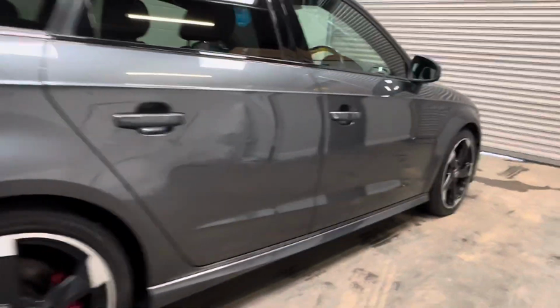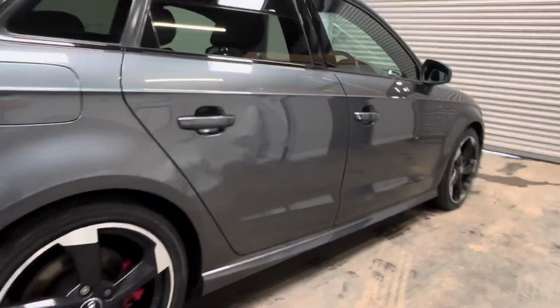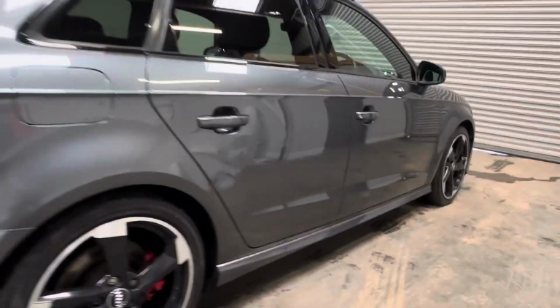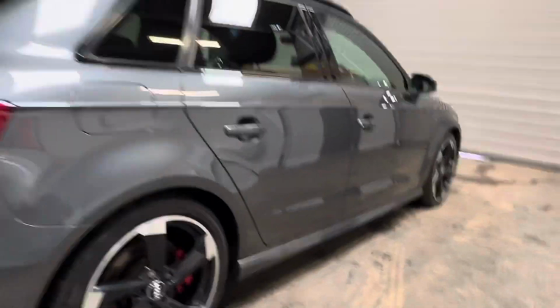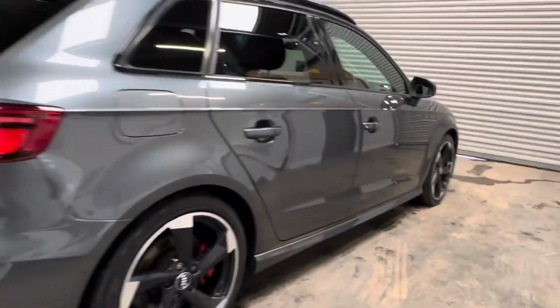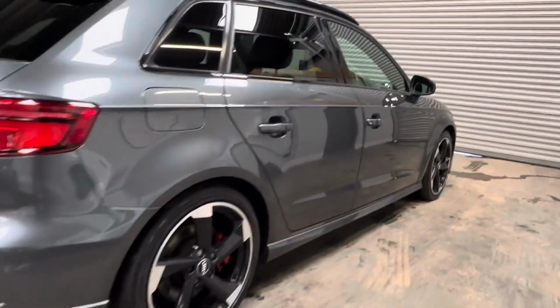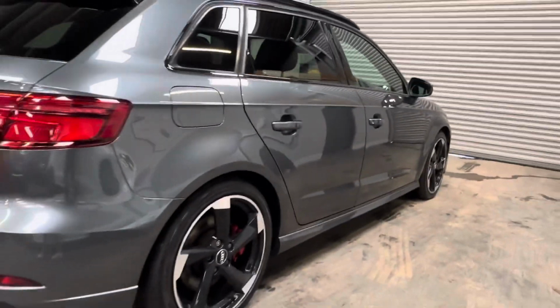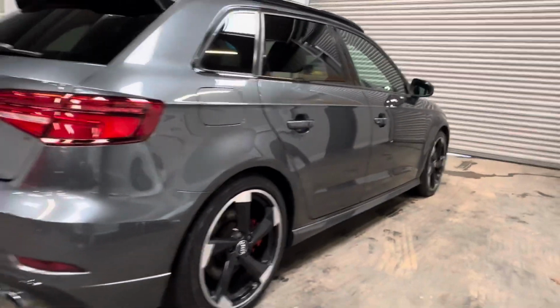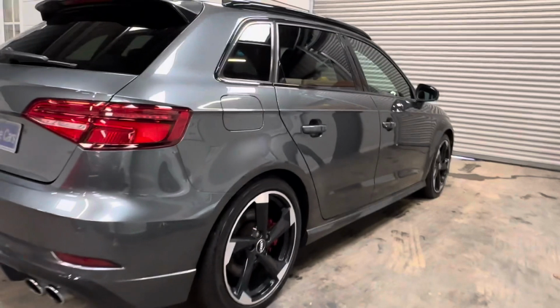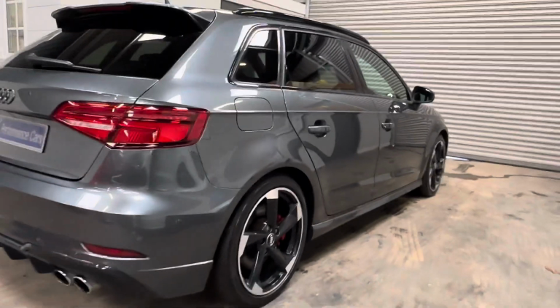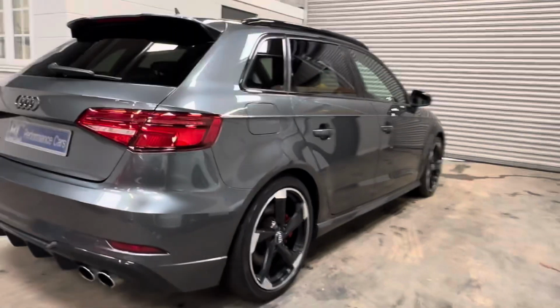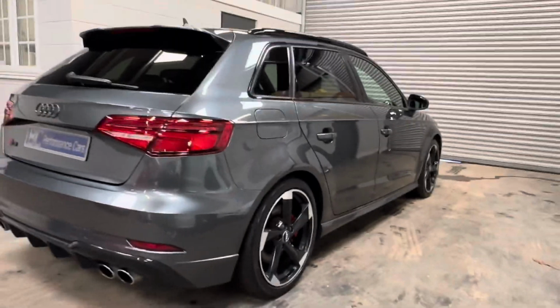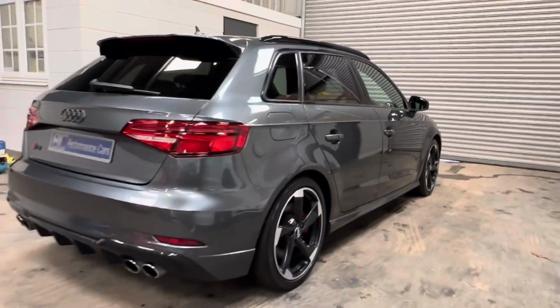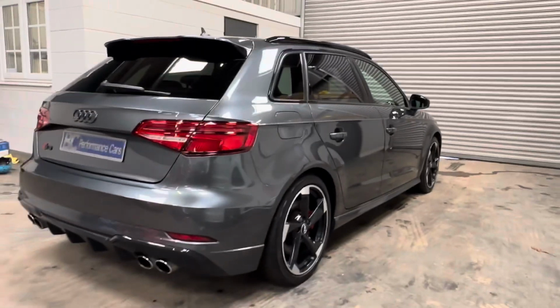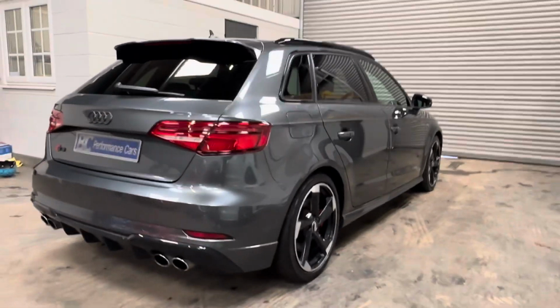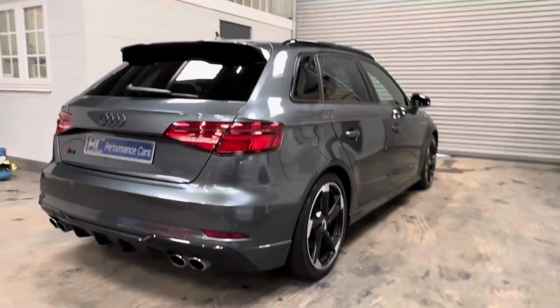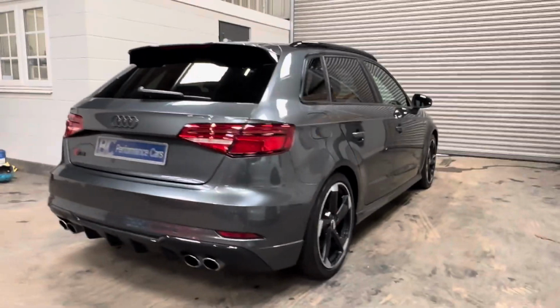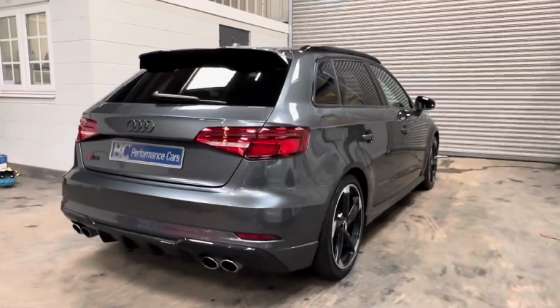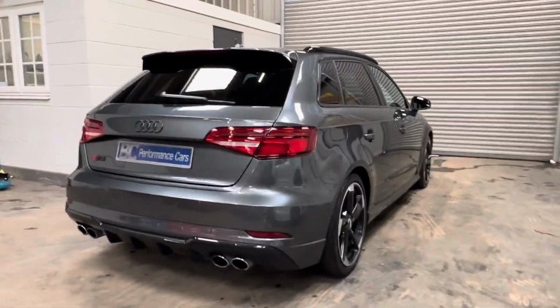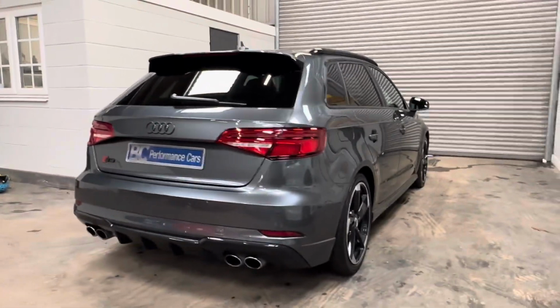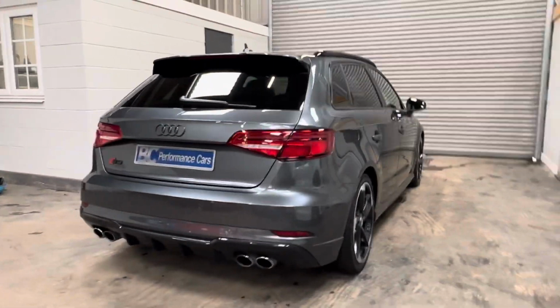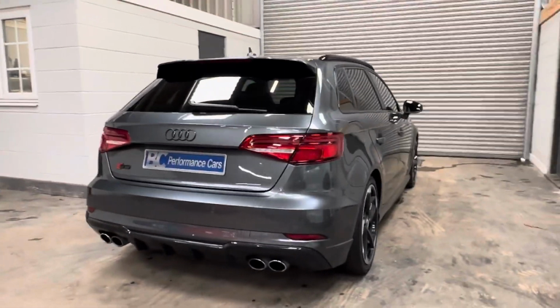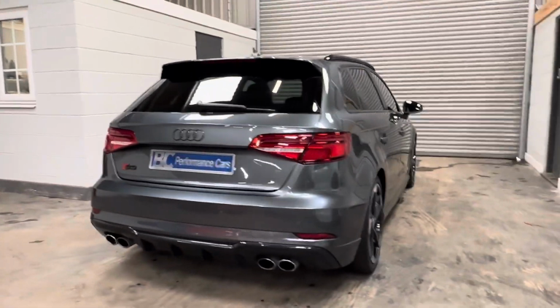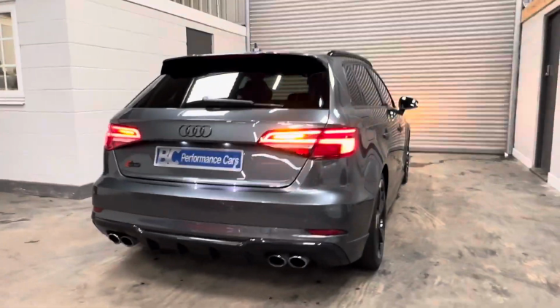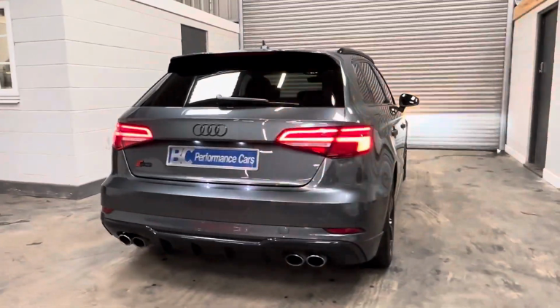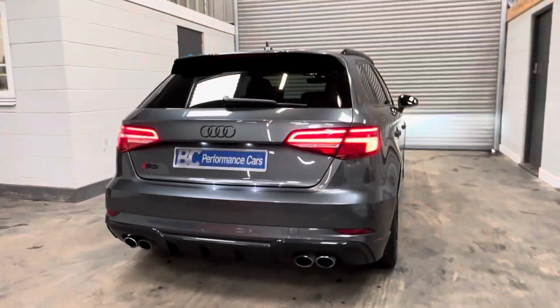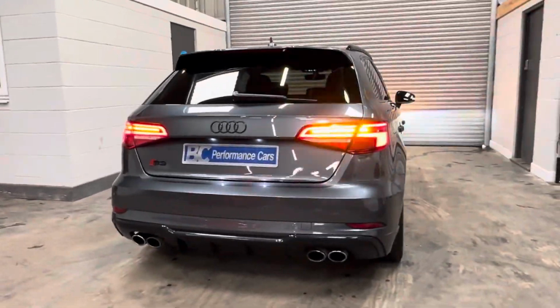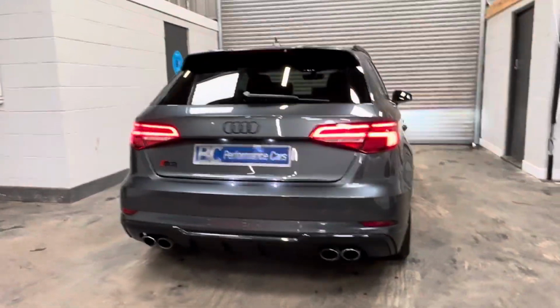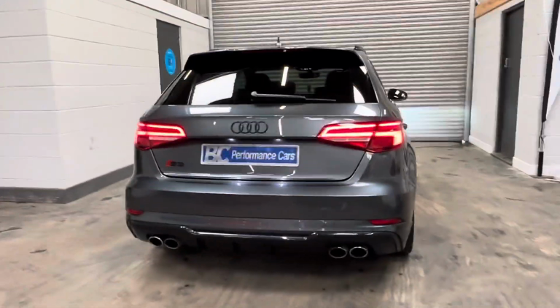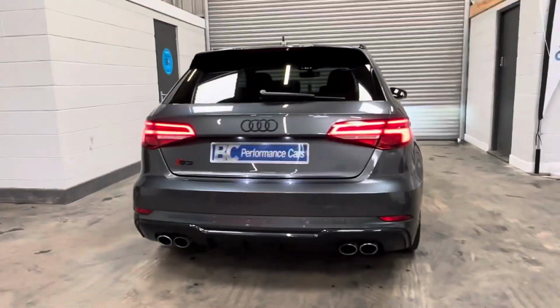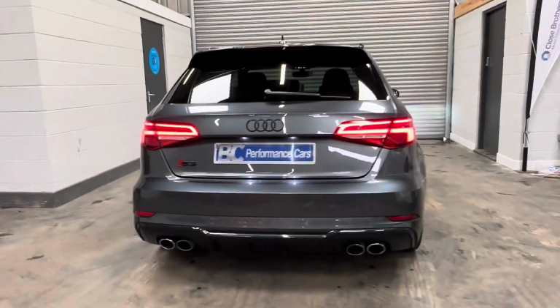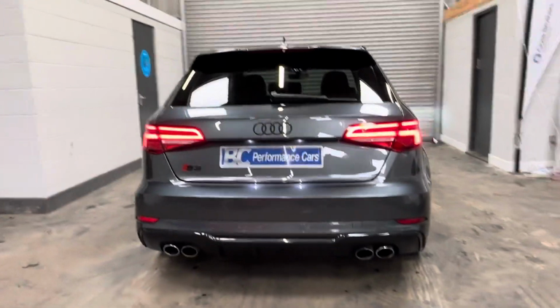Previously supplied to us by one of our loyal customers, who is opting to move on to an M135i.